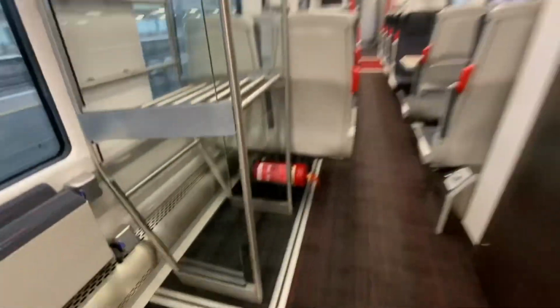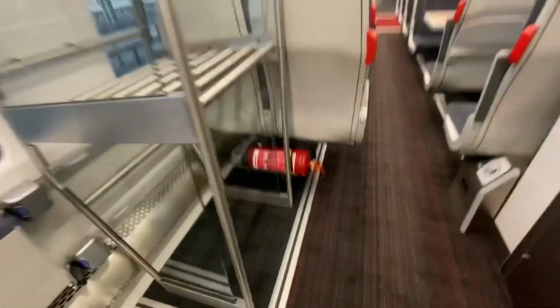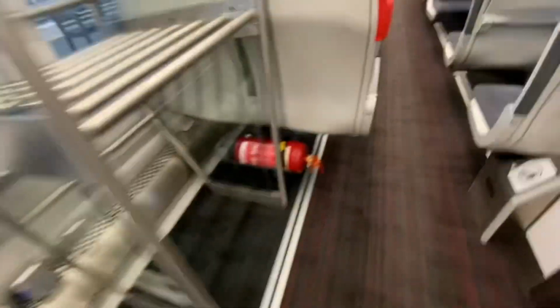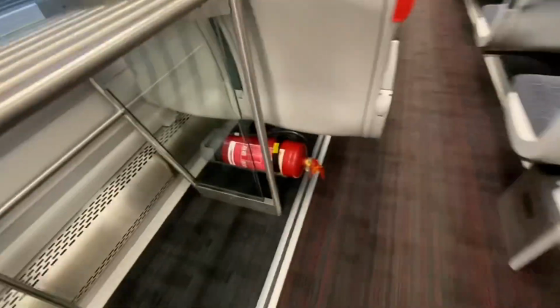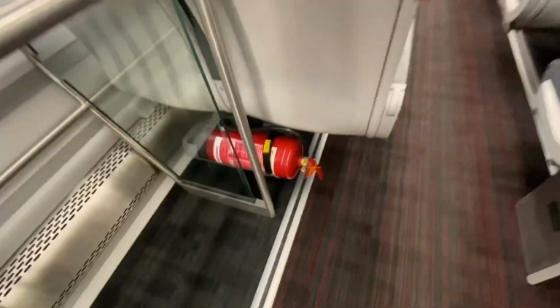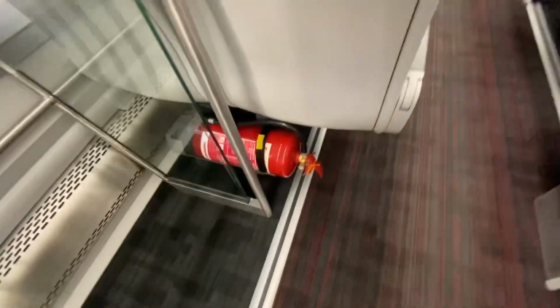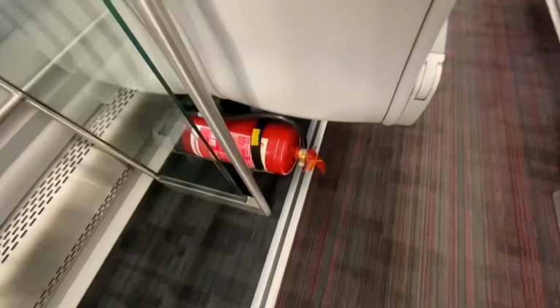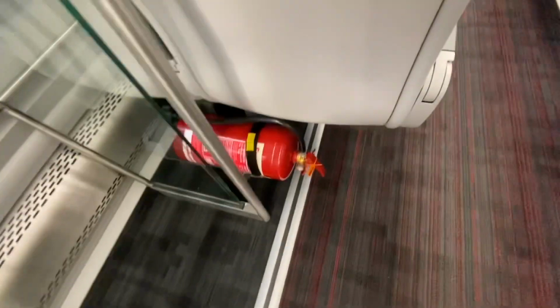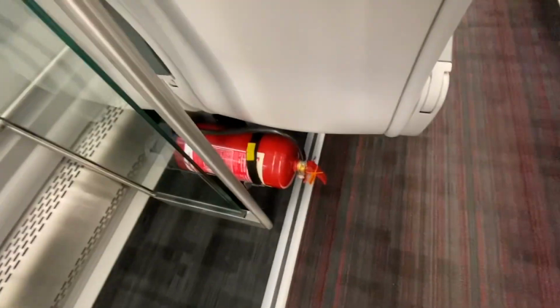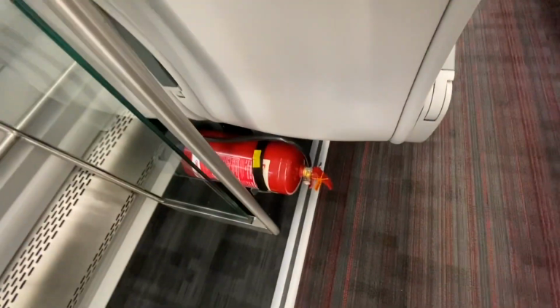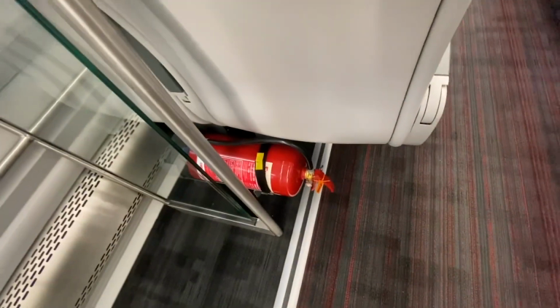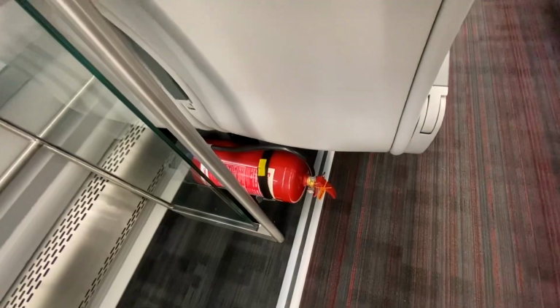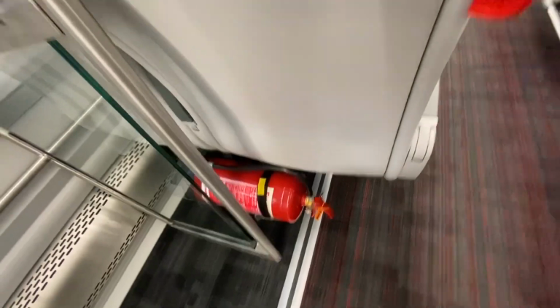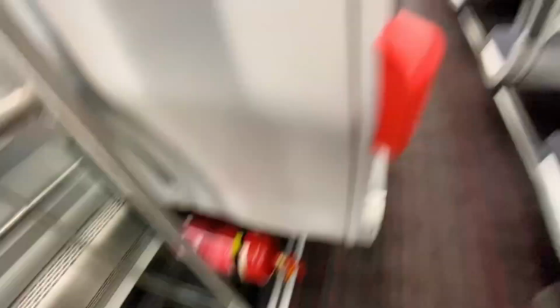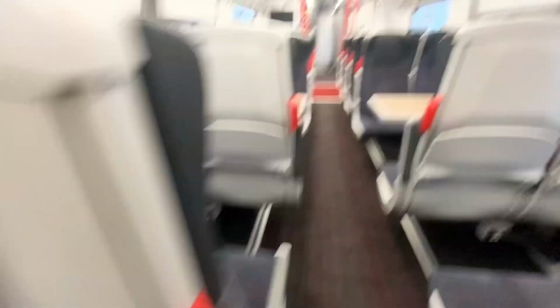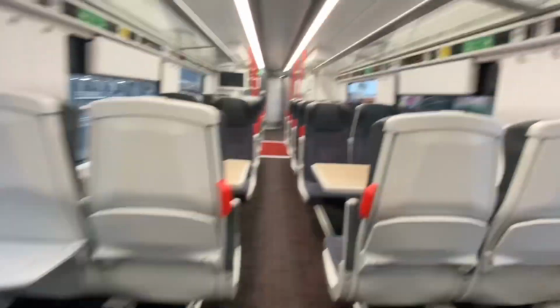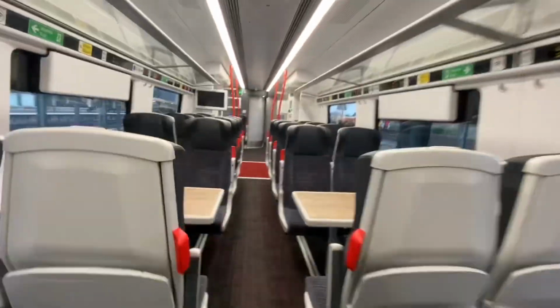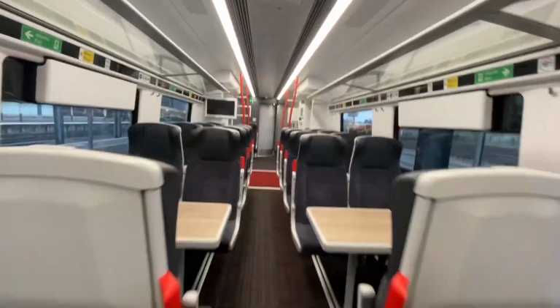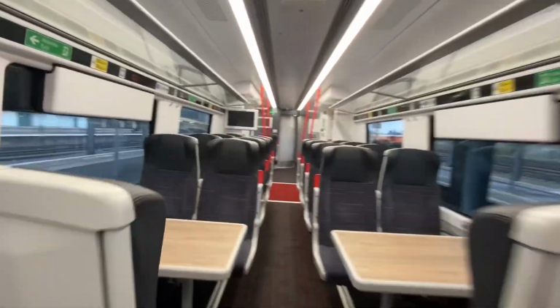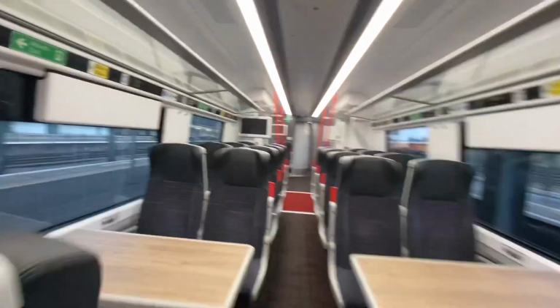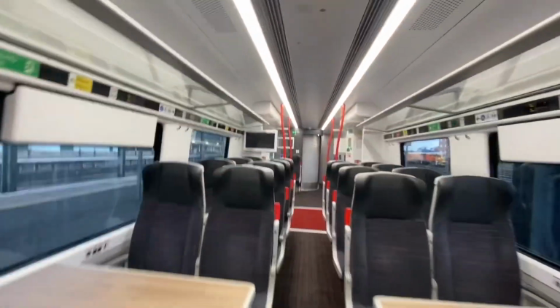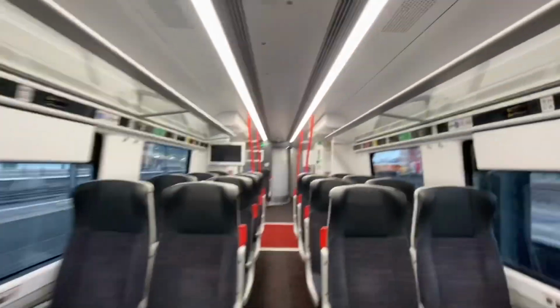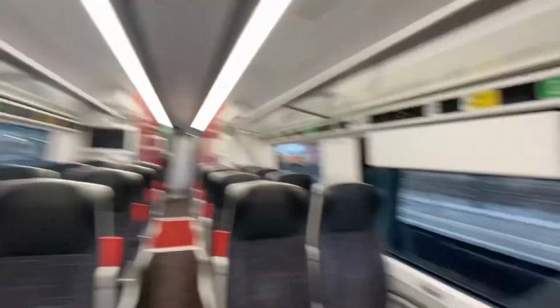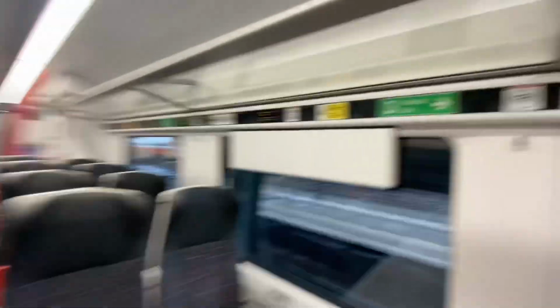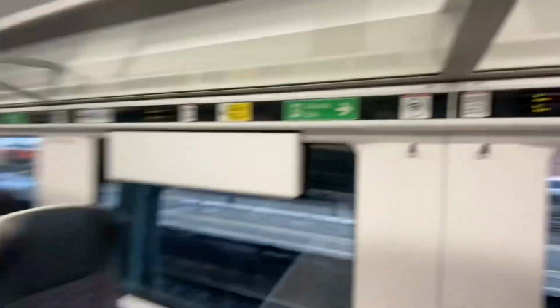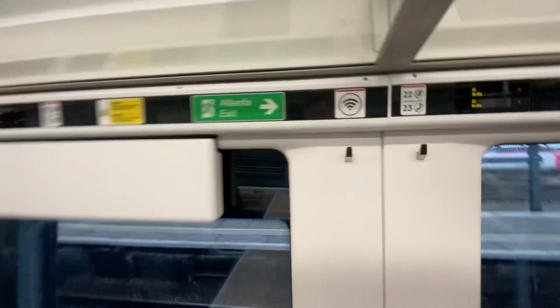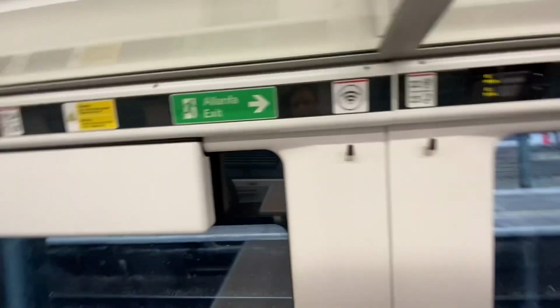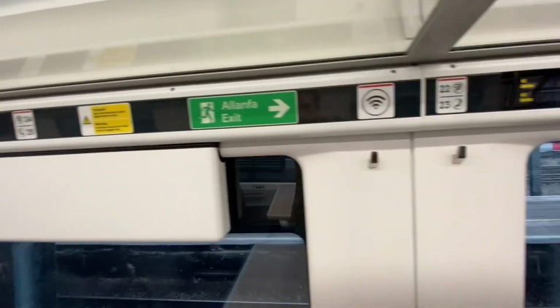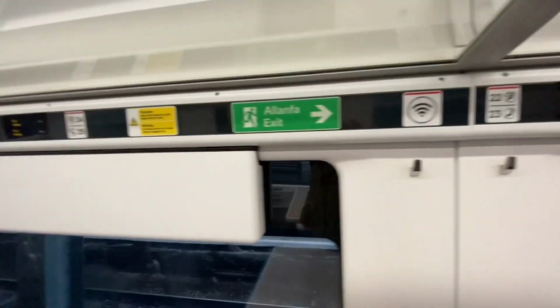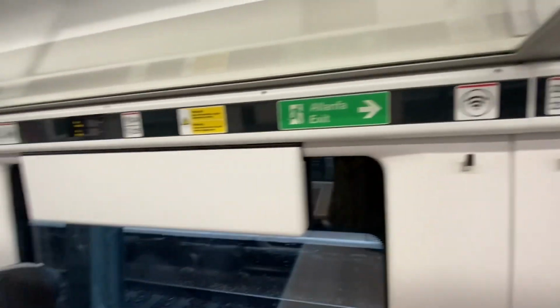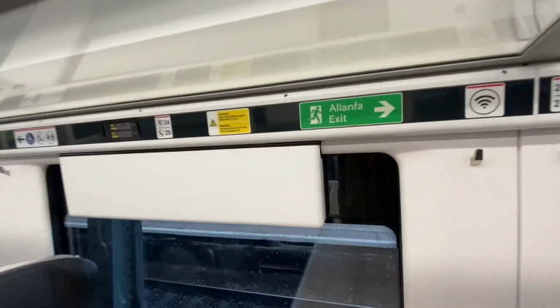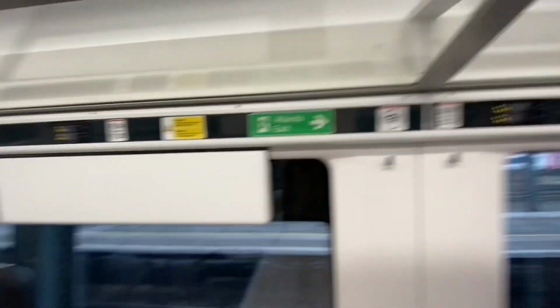Here we've got a fire extinguisher and a phone point. And we've got Wi-Fi on board.